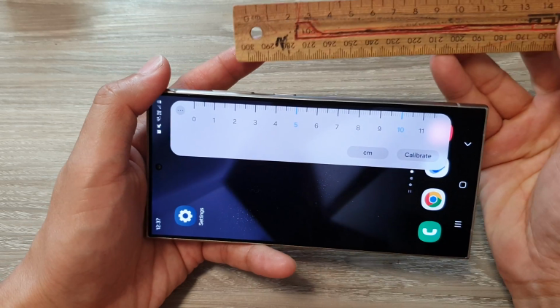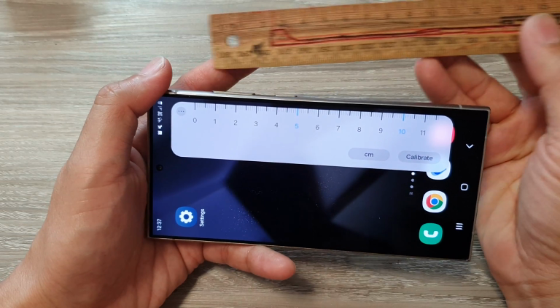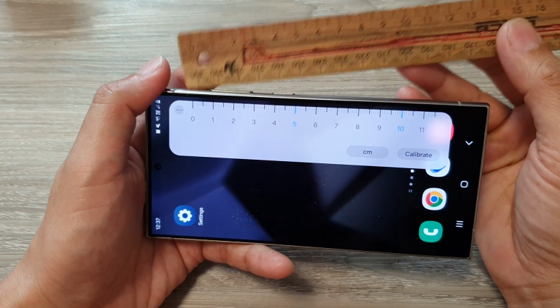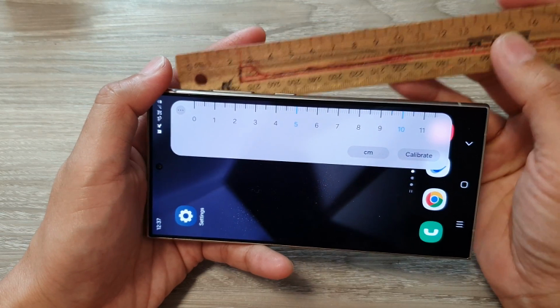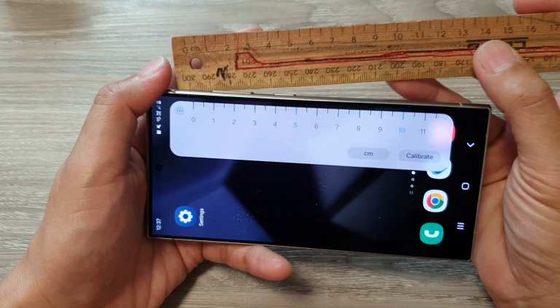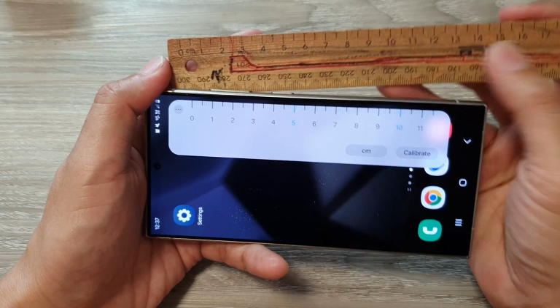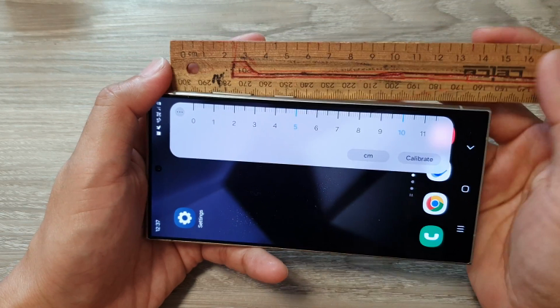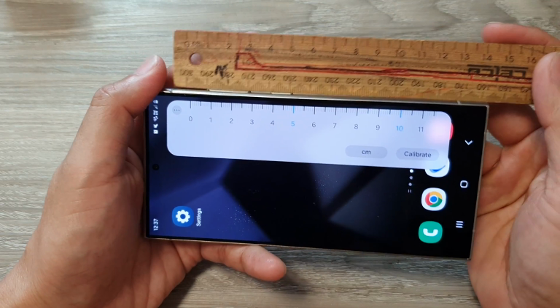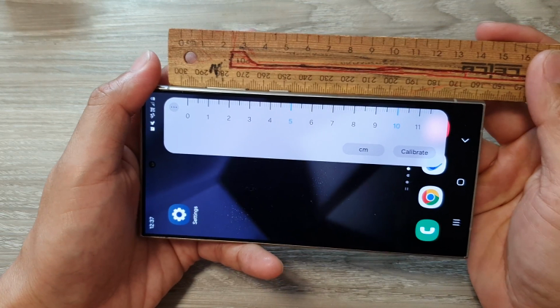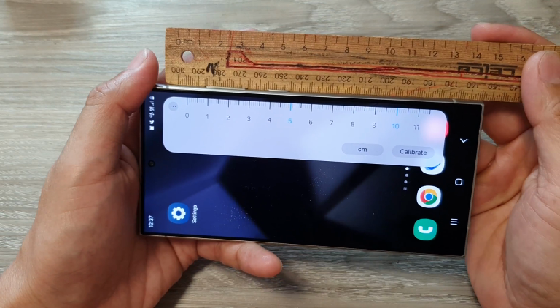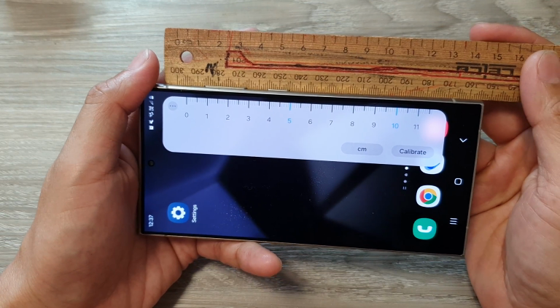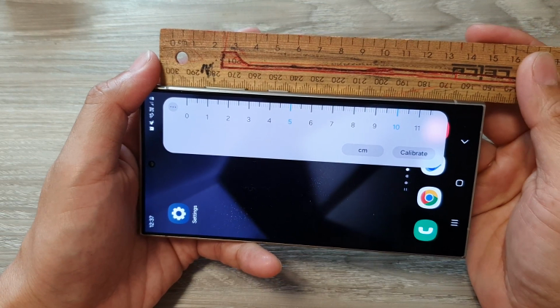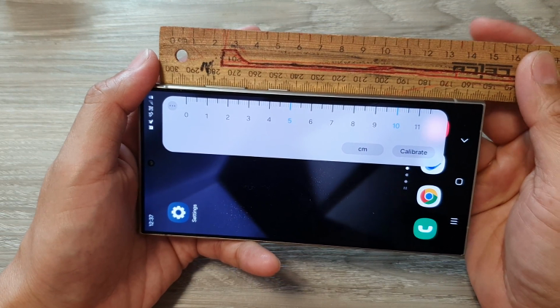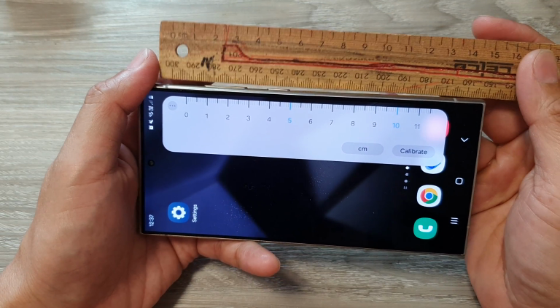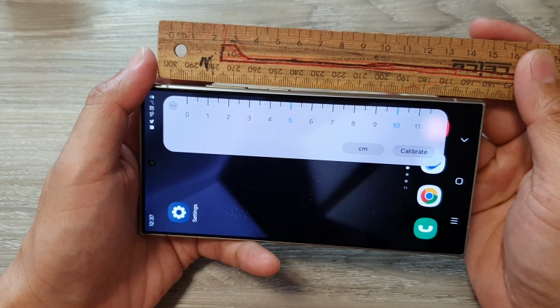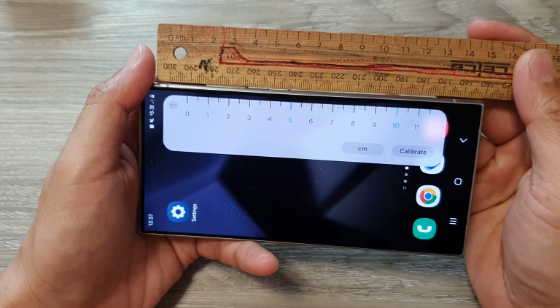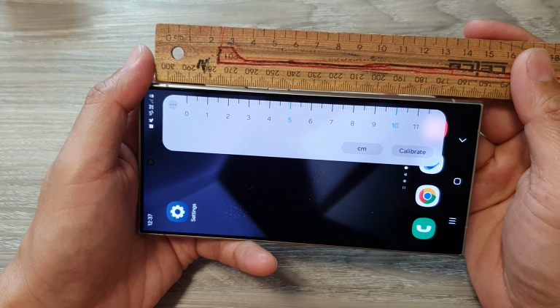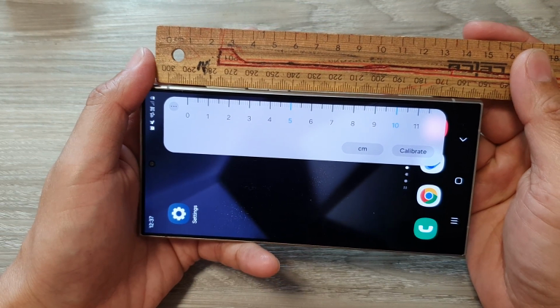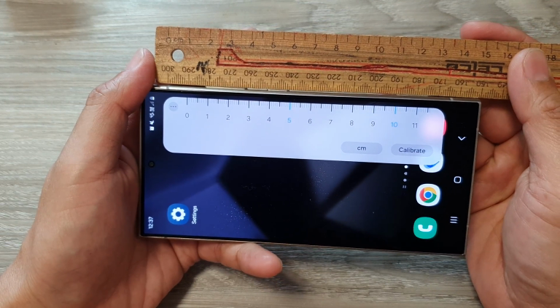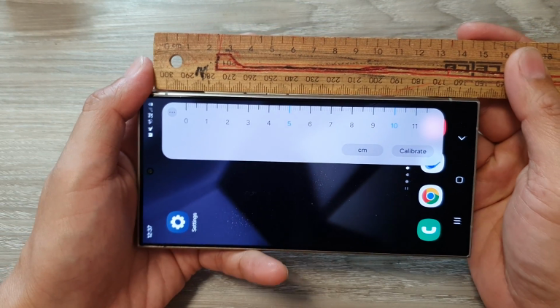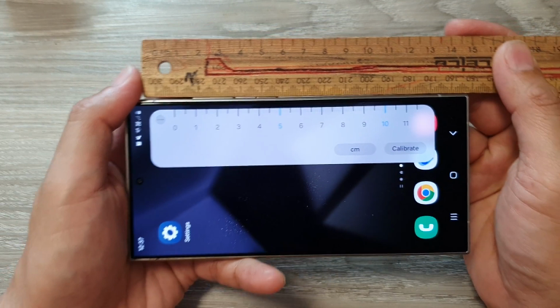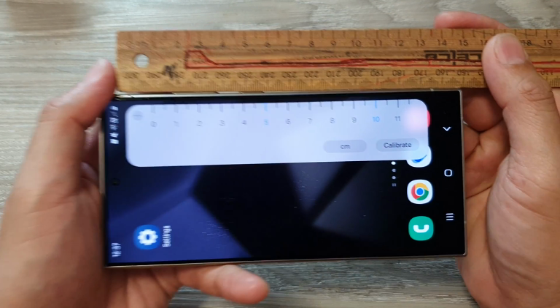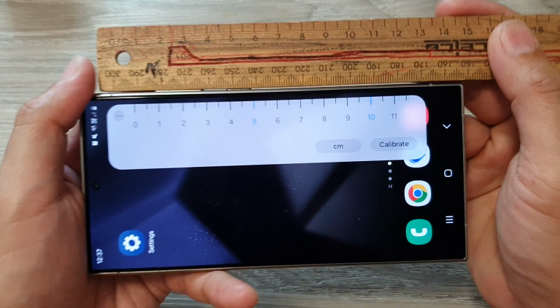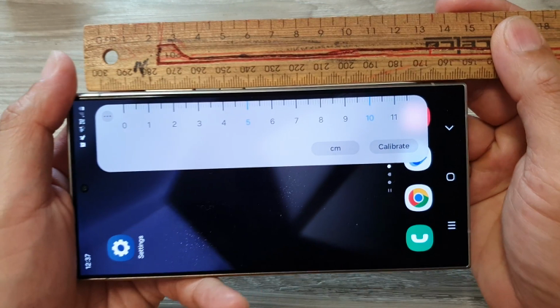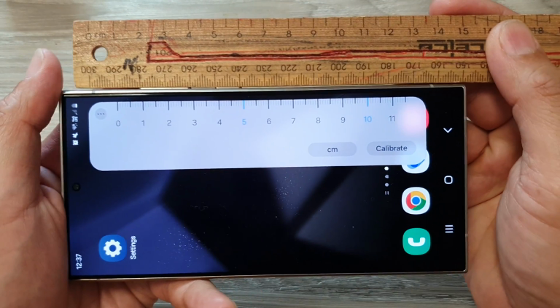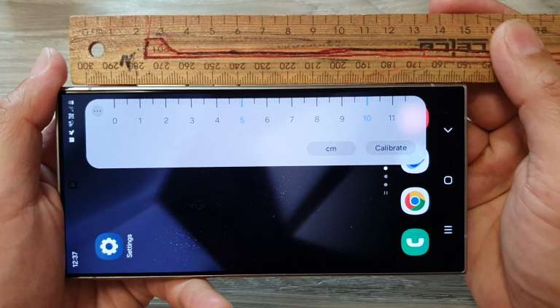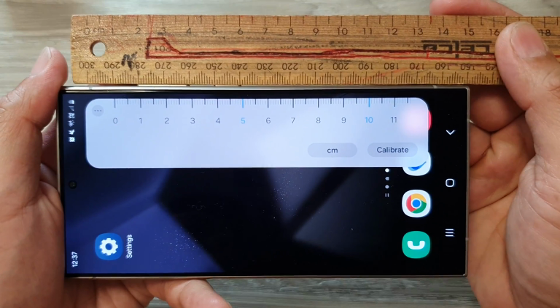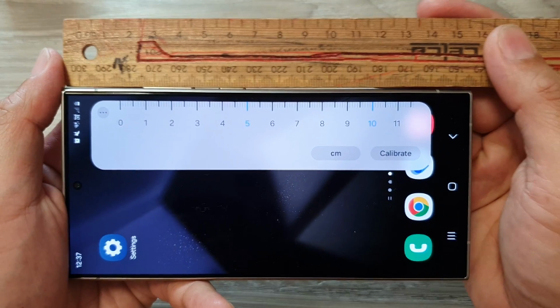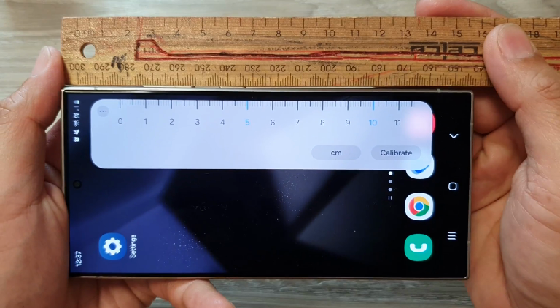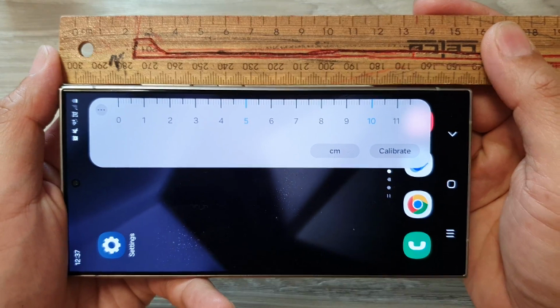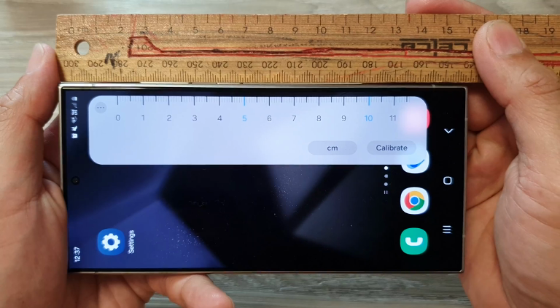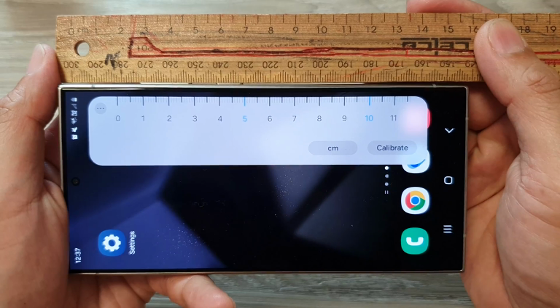How to use the built-in ruler on the Samsung Galaxy S24 series.